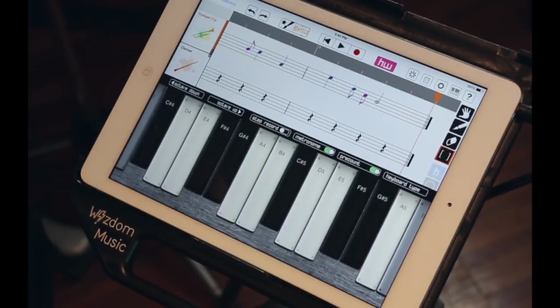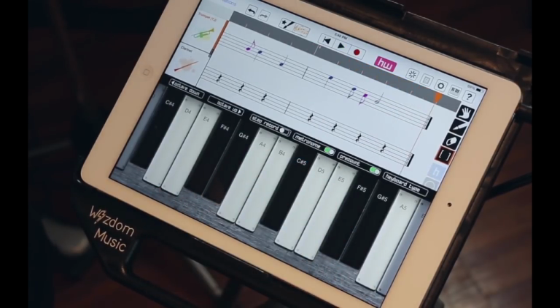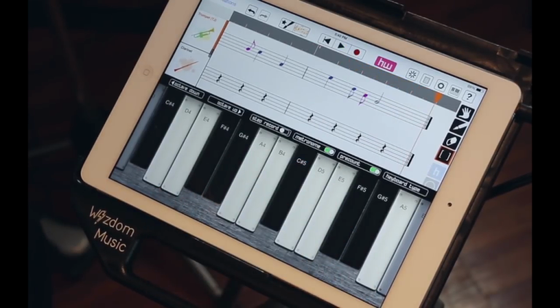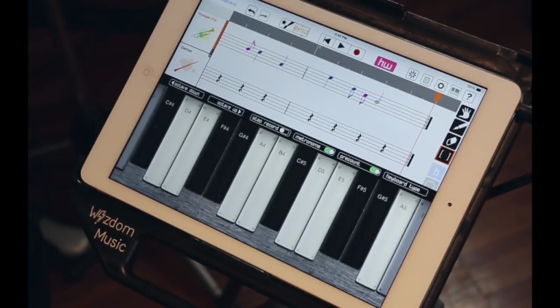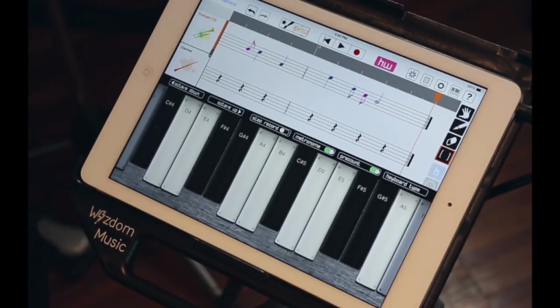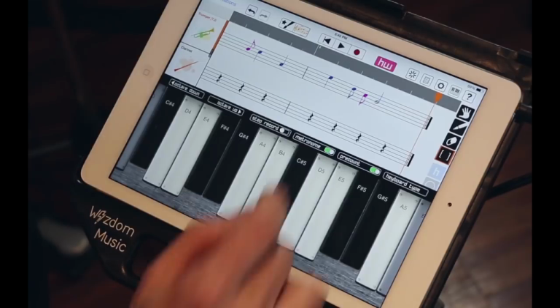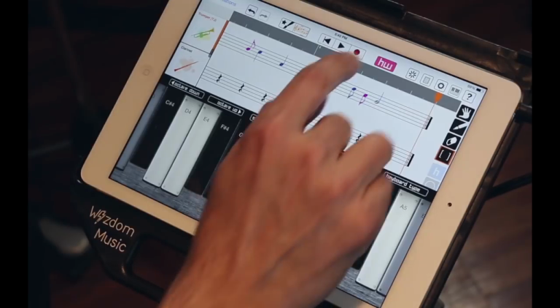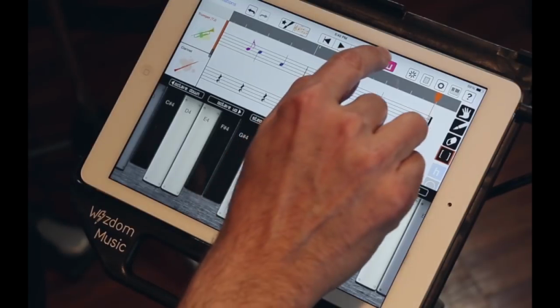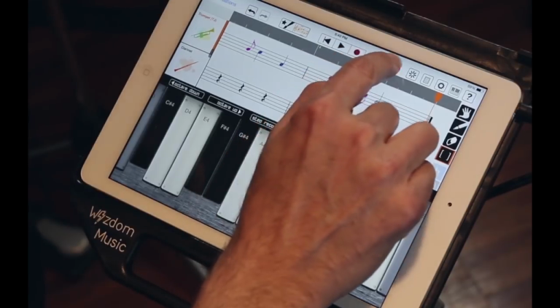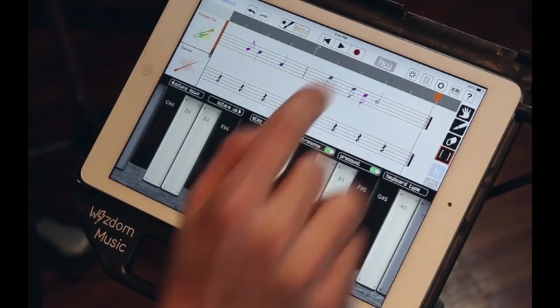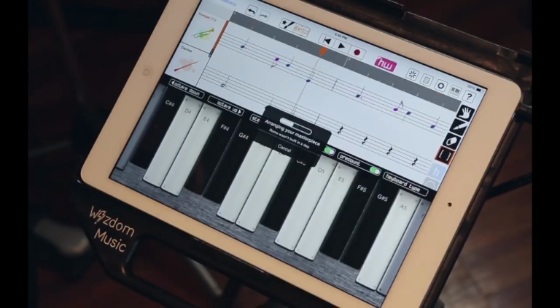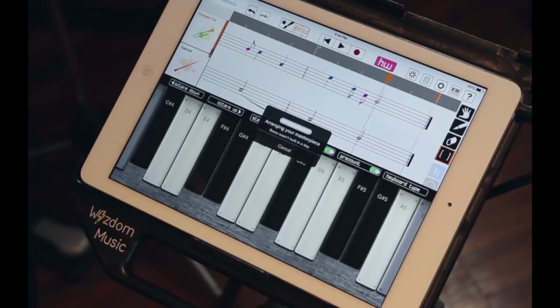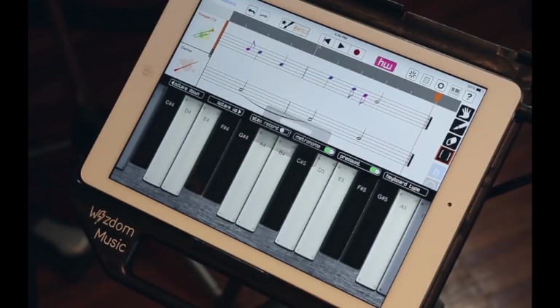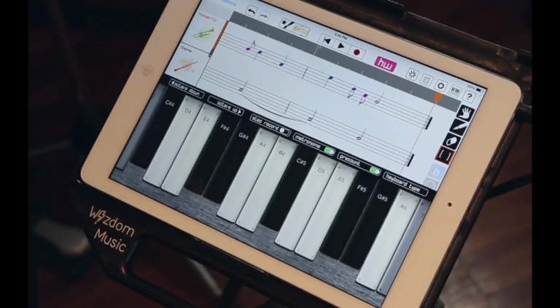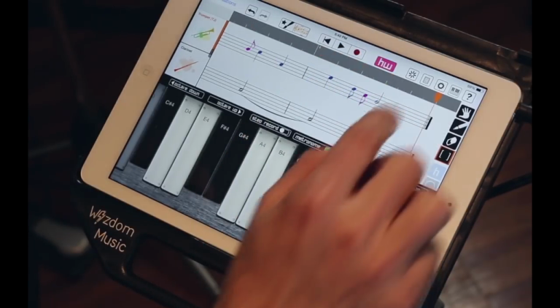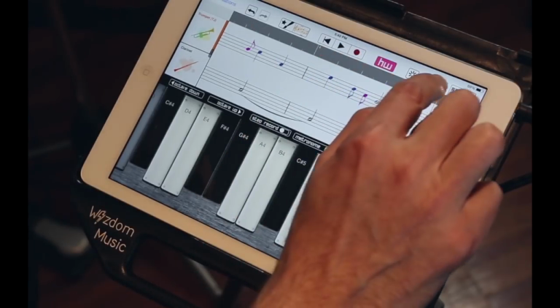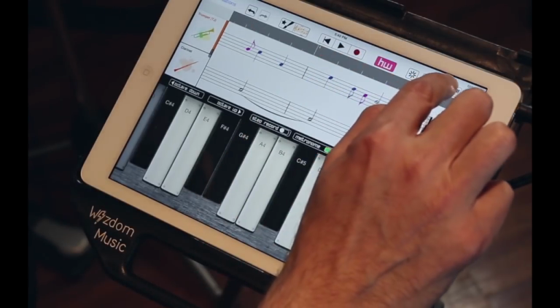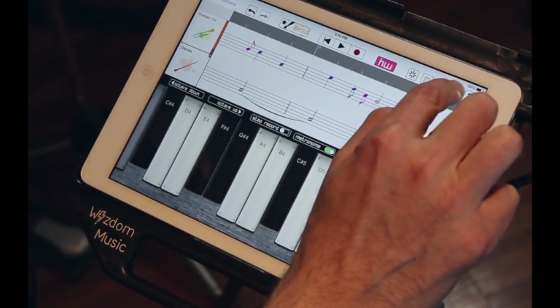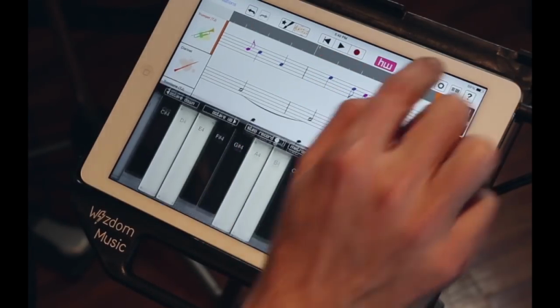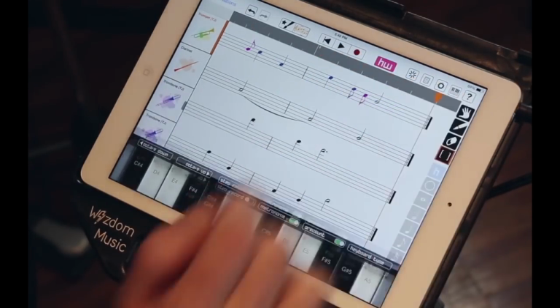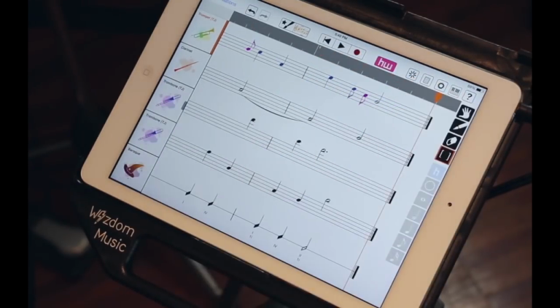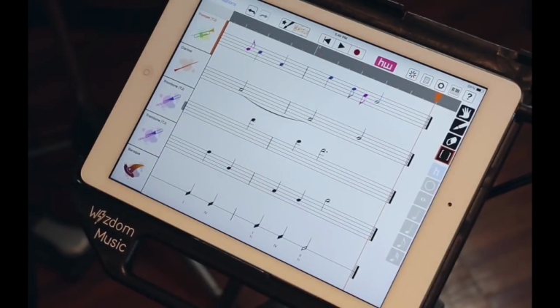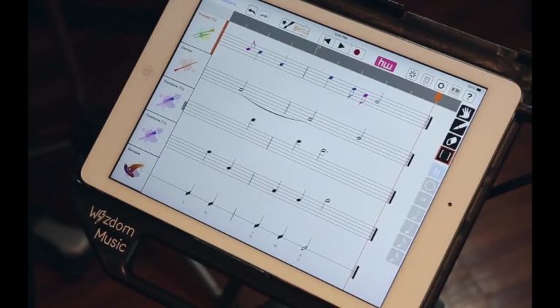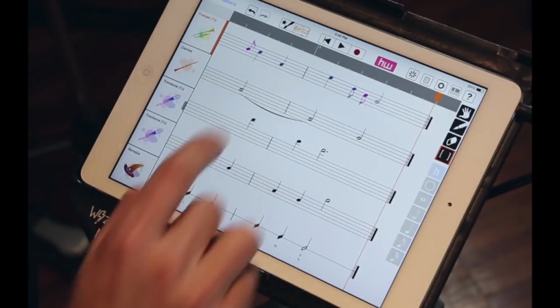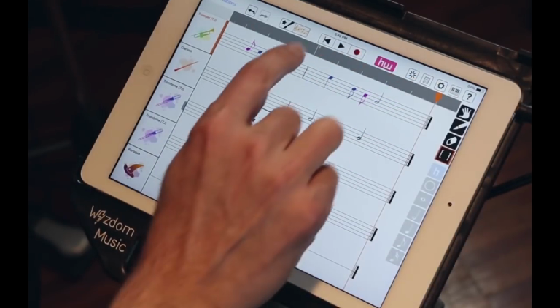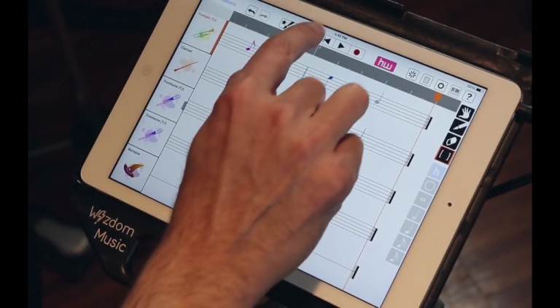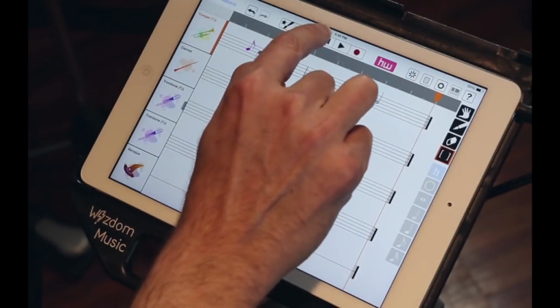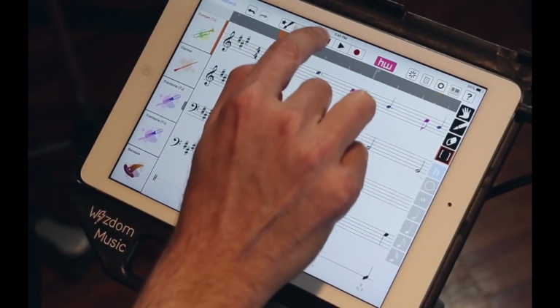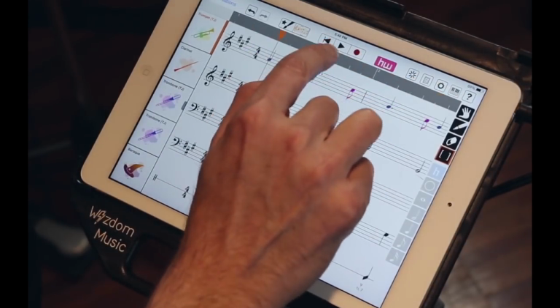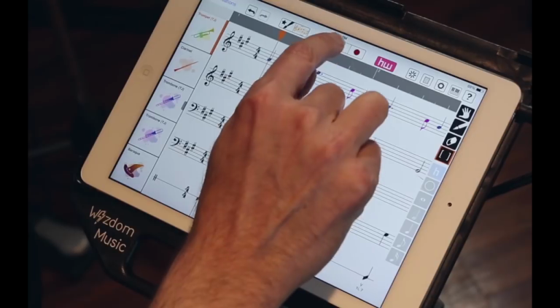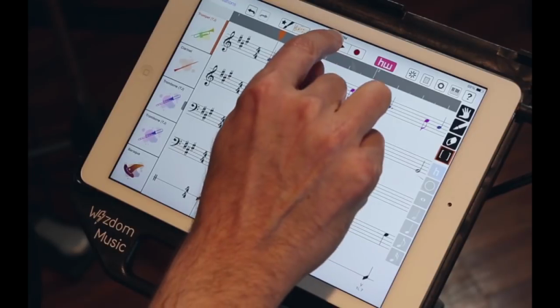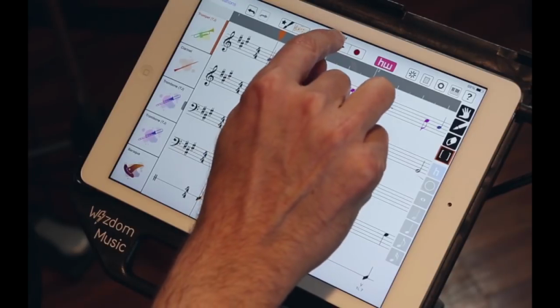Now that's in there. Let's hit the HarmonyWiz button. Let's press this so we can see the entire piece, and let's listen.